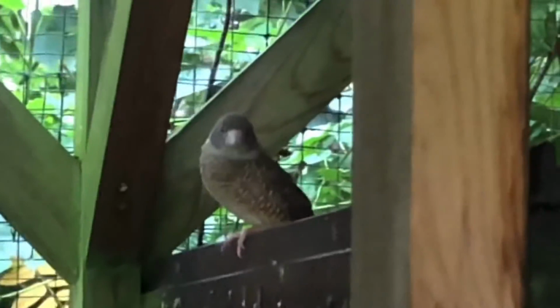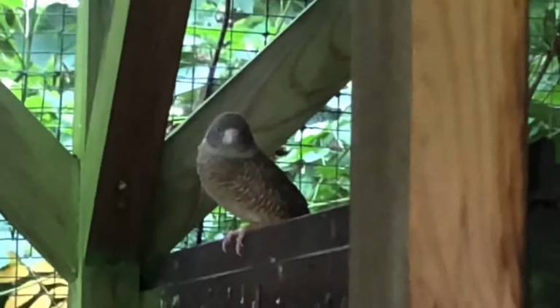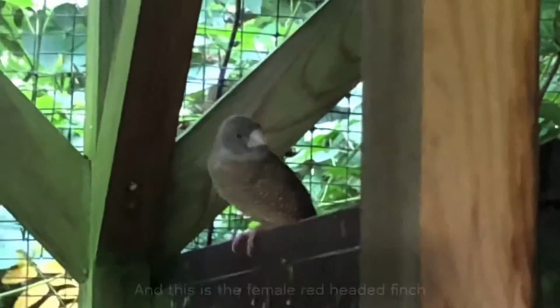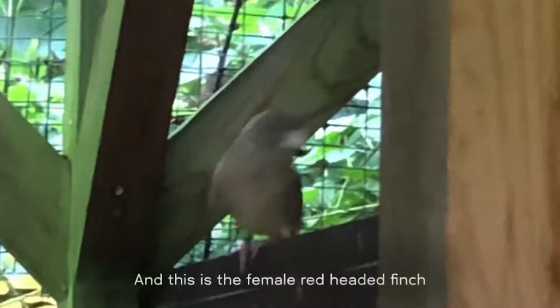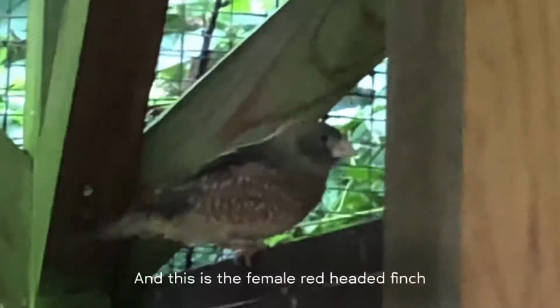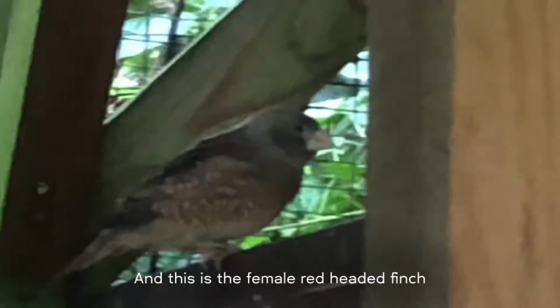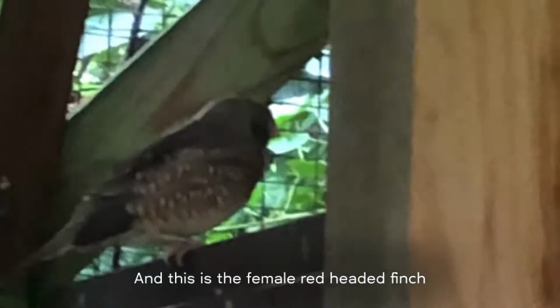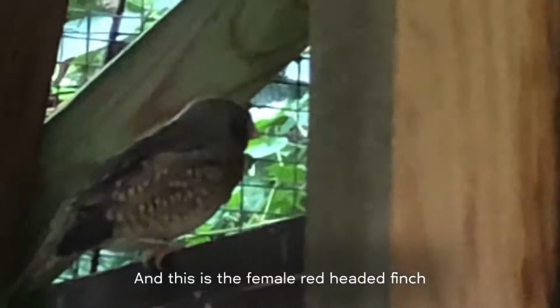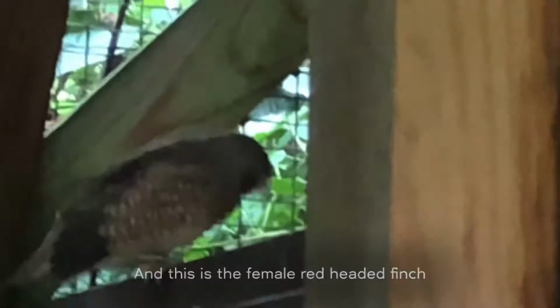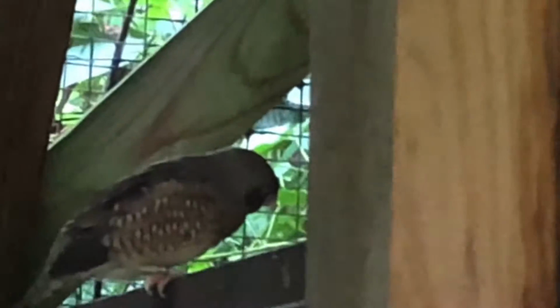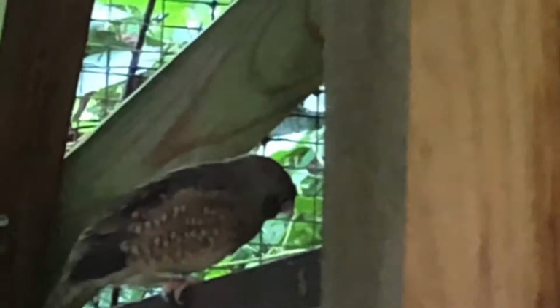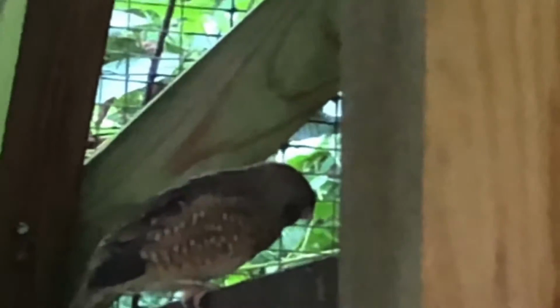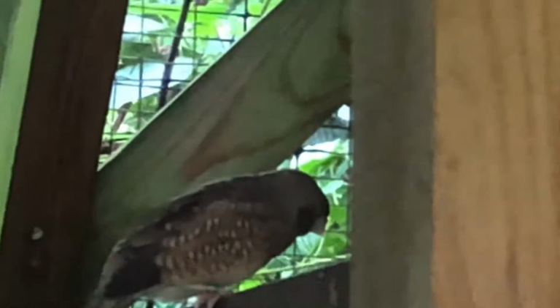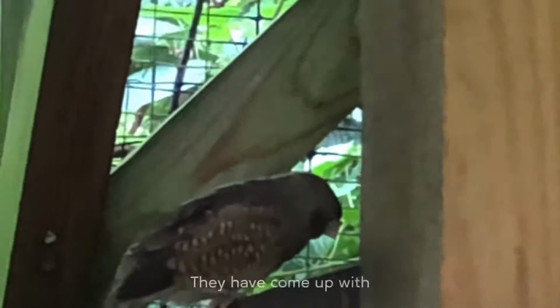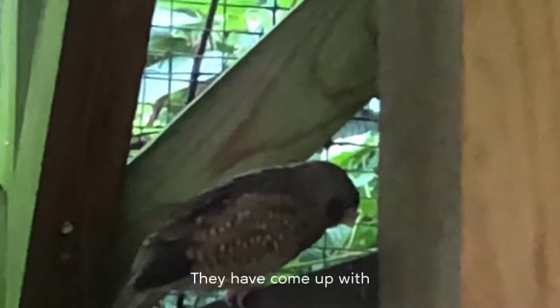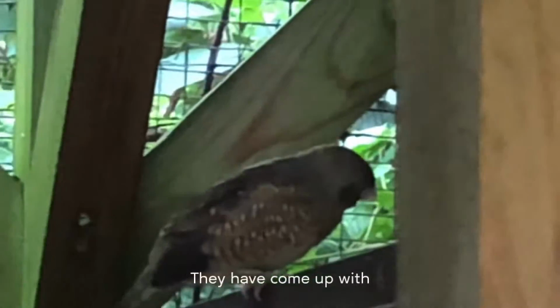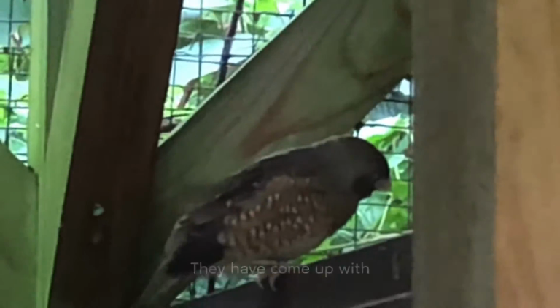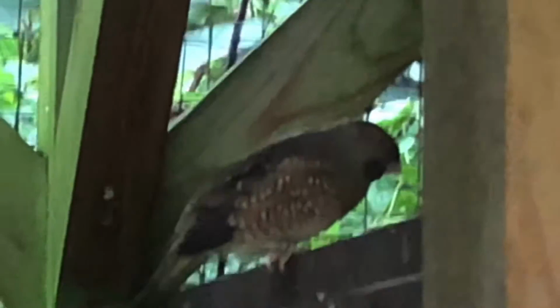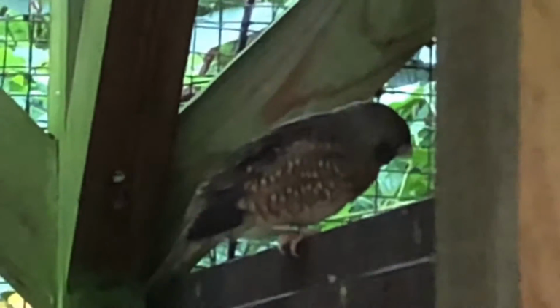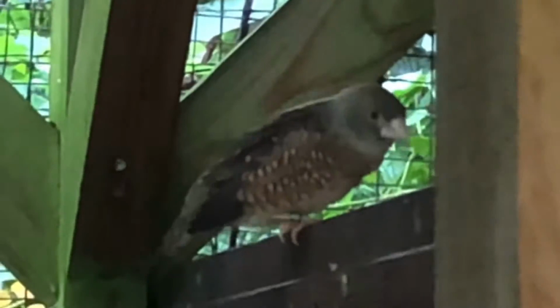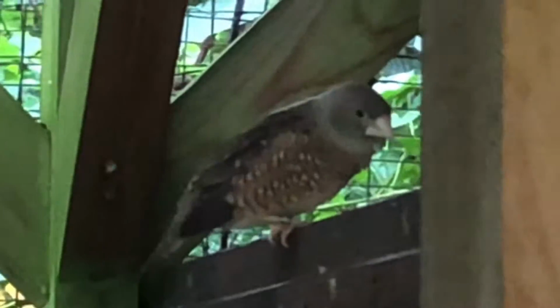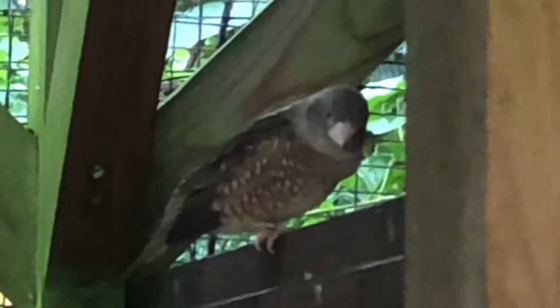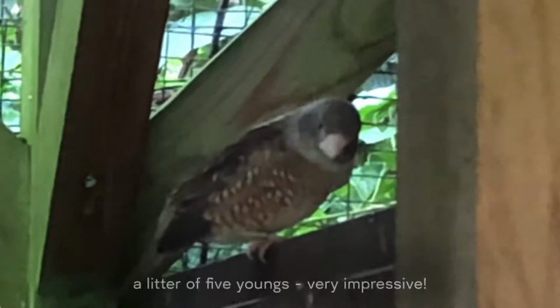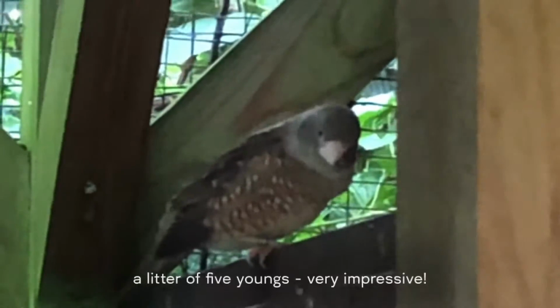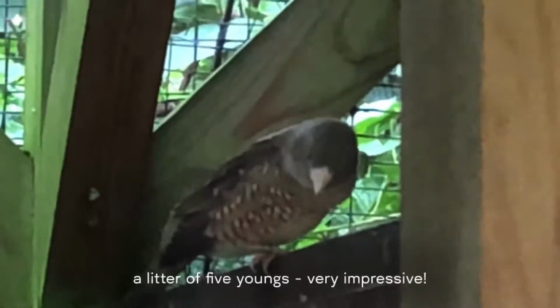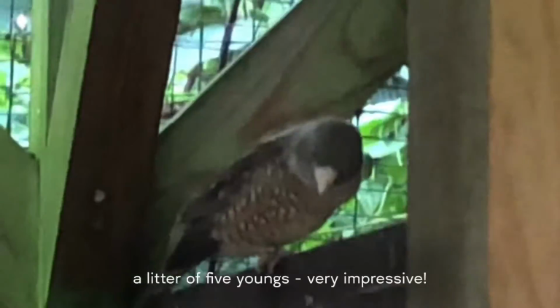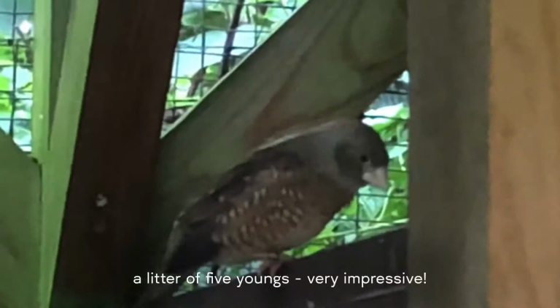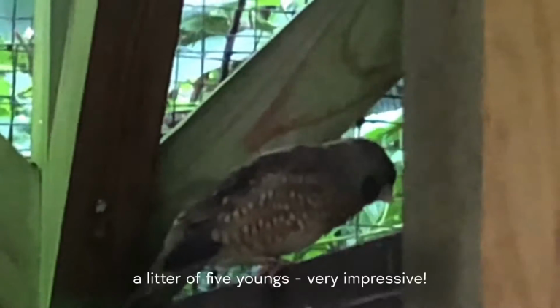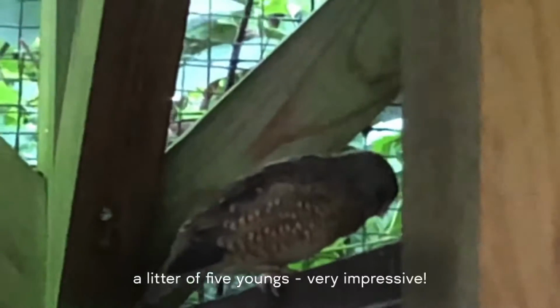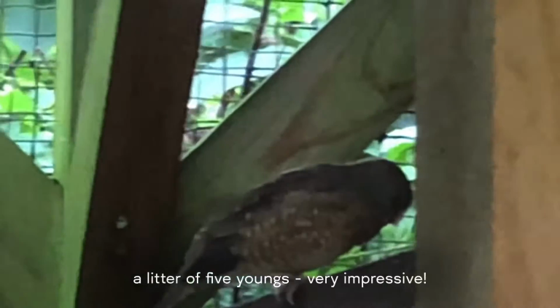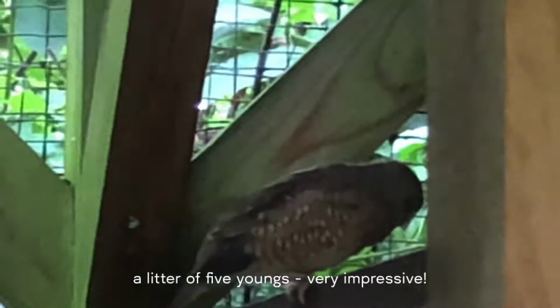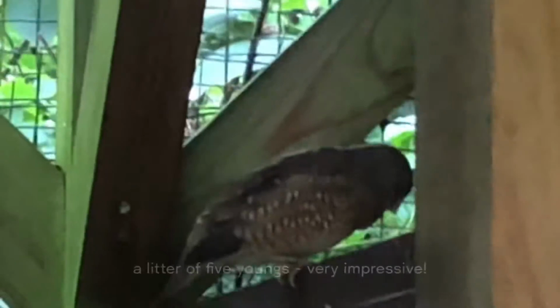And this is the female redheaded finches. They have come up with a litter of five youngs — very impressive.